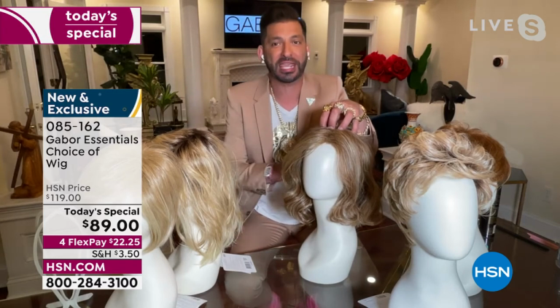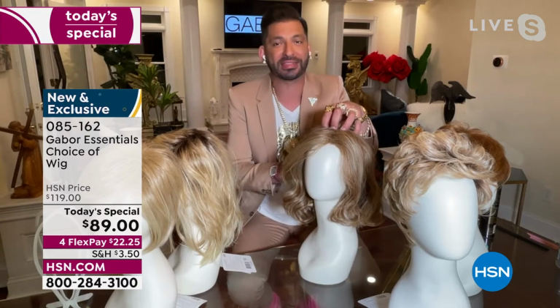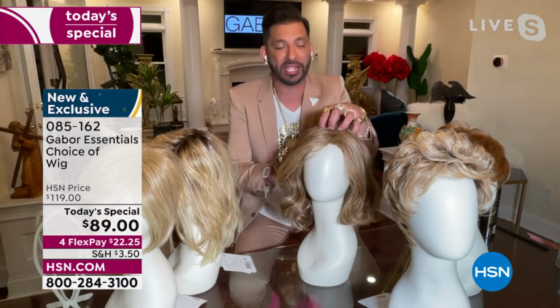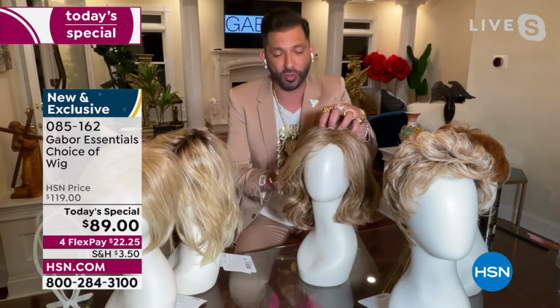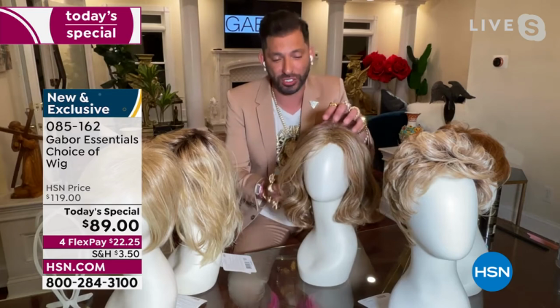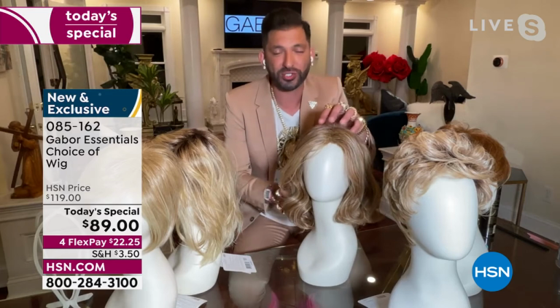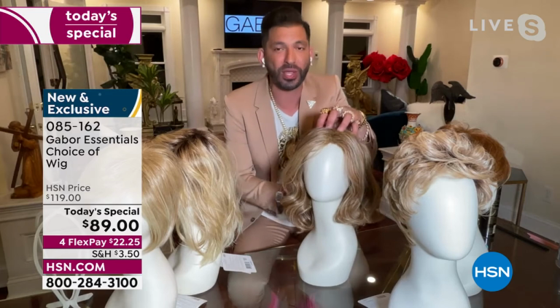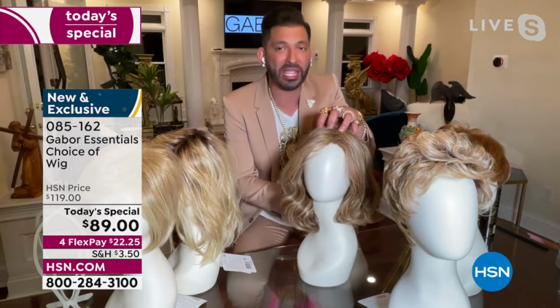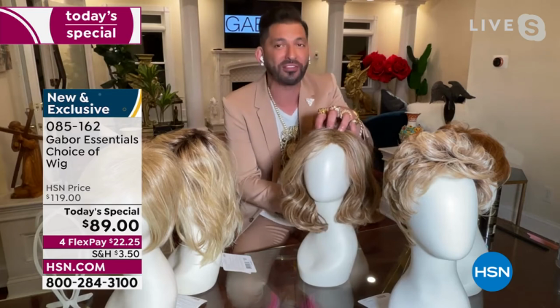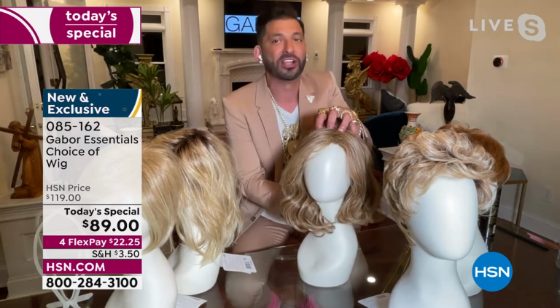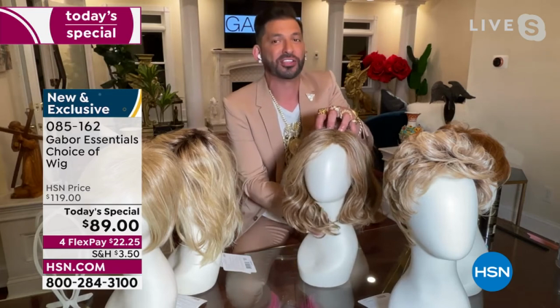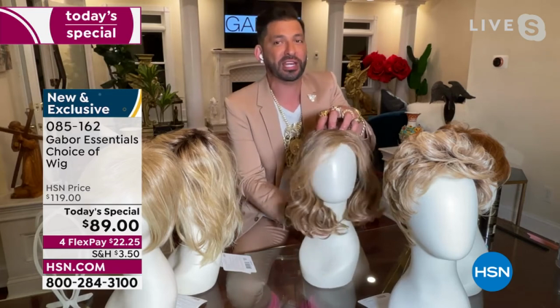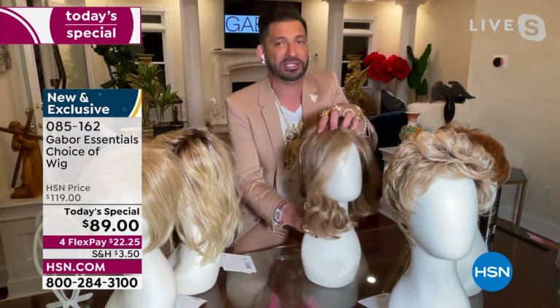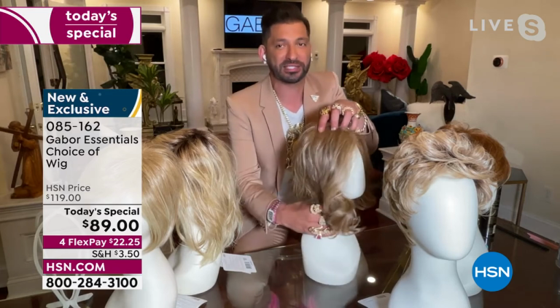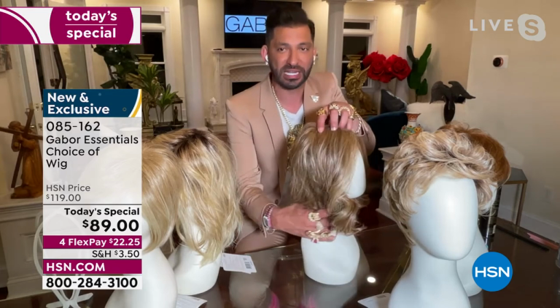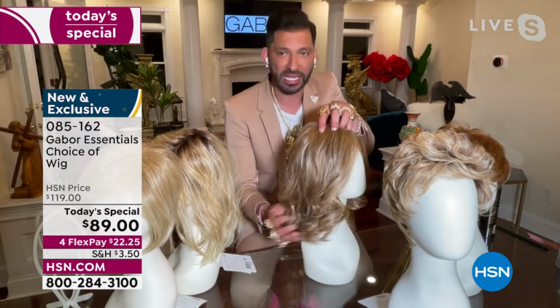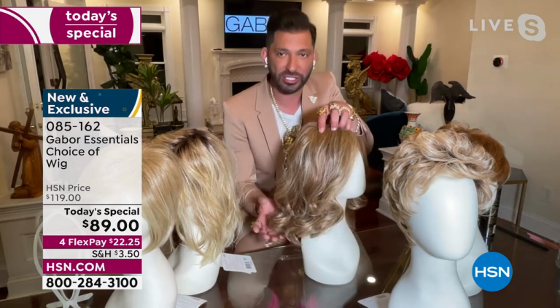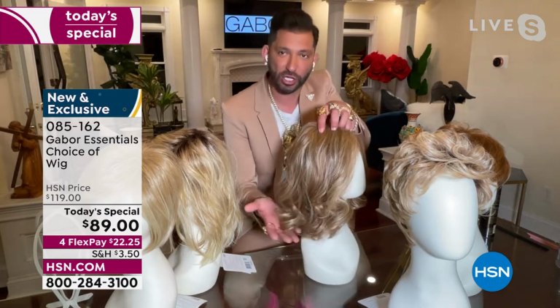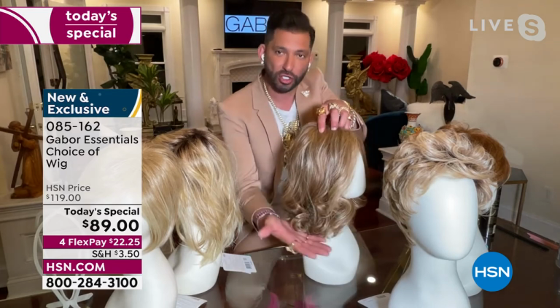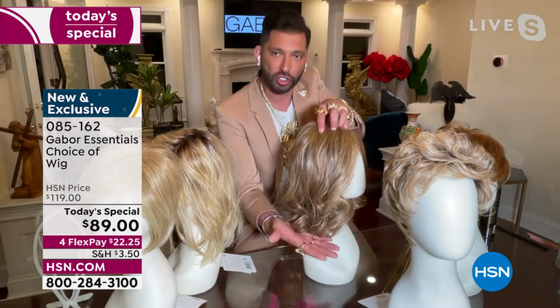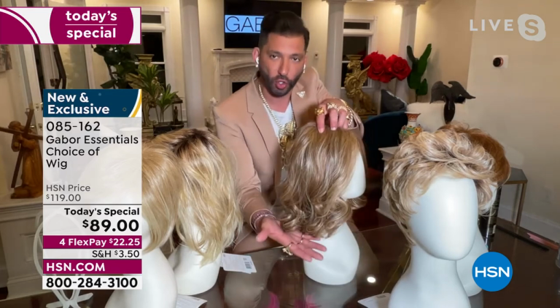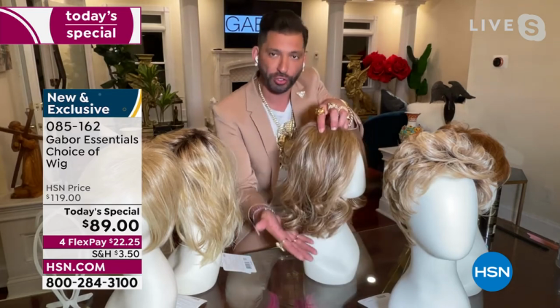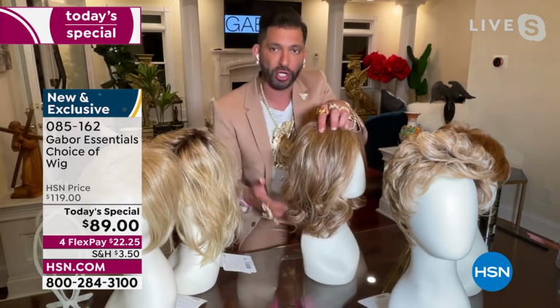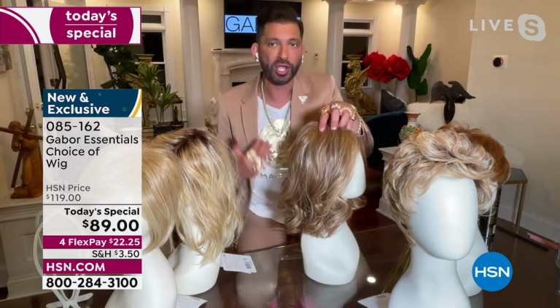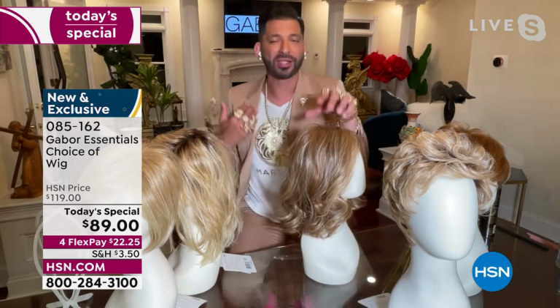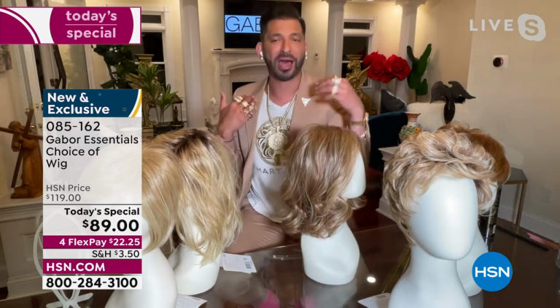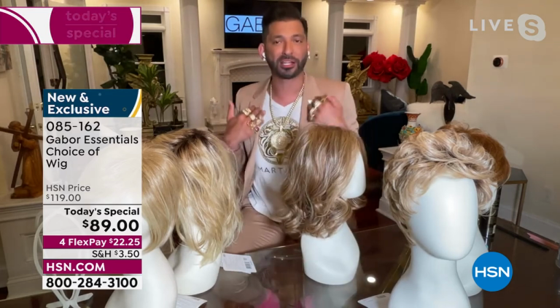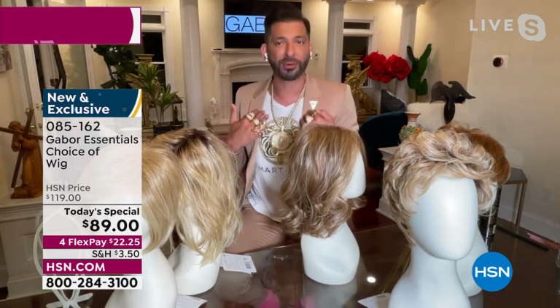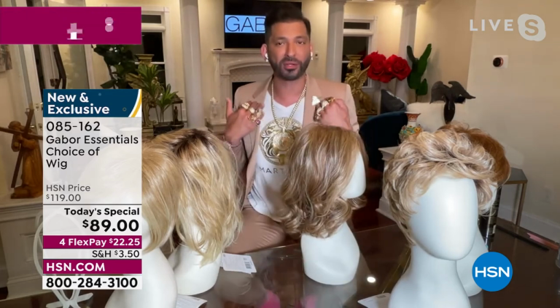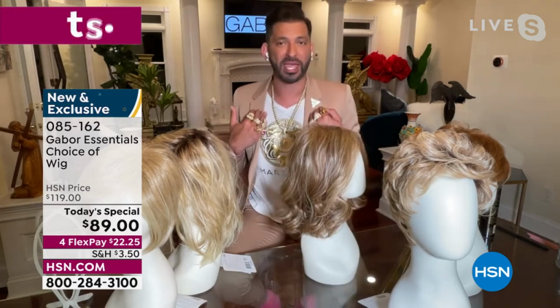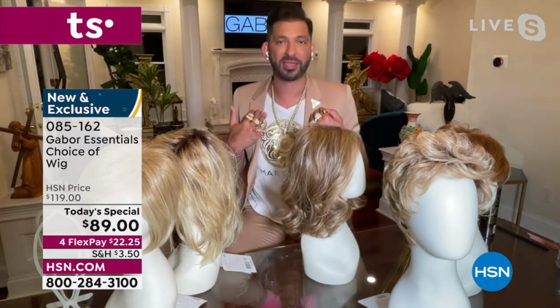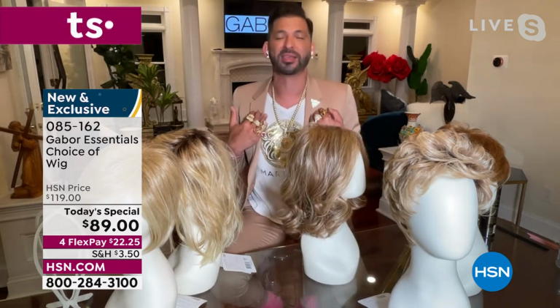This wig is perfect whether you have textured hair or straight hair that you wish had some volume at the root. It comes with natural, permanent volume at the root, you're going to get that gorgeous wave at a nice shoulder to collarbone length.